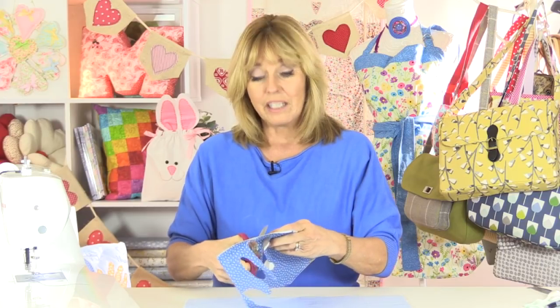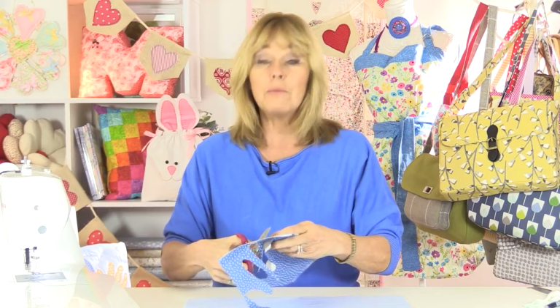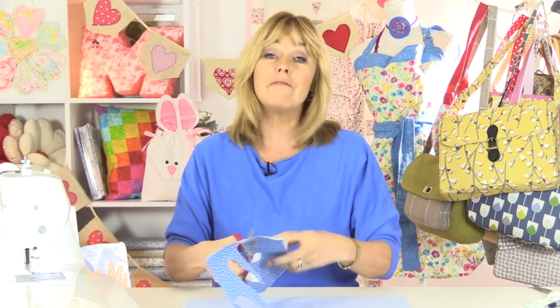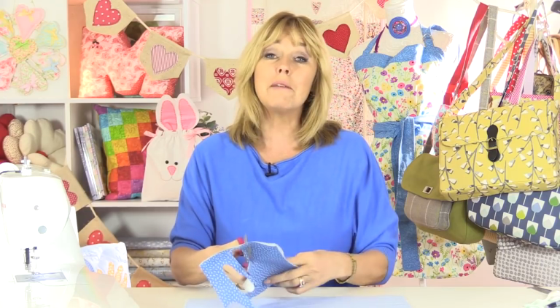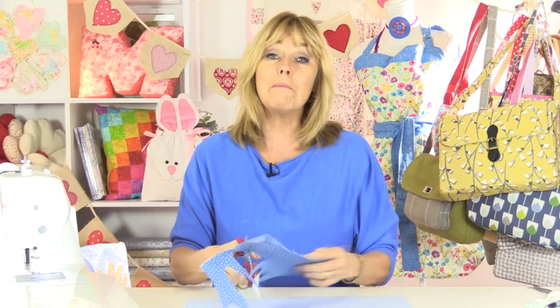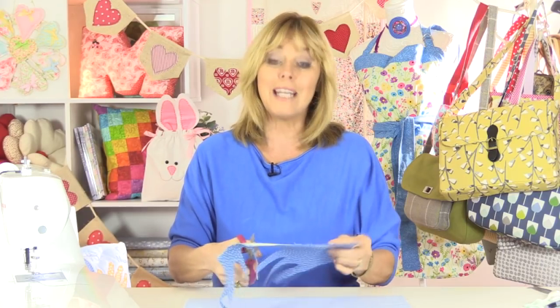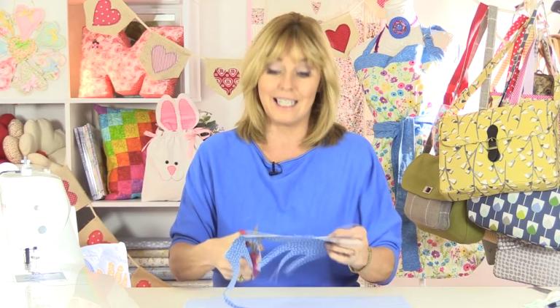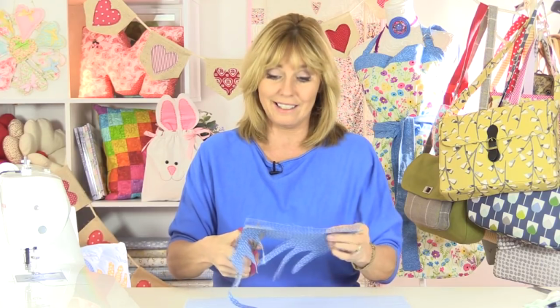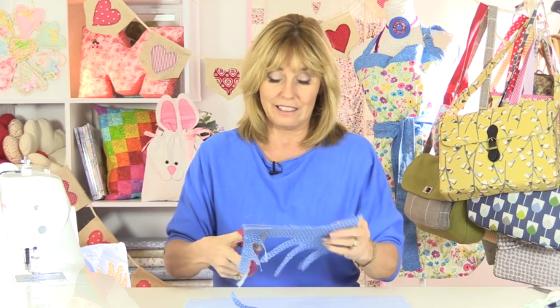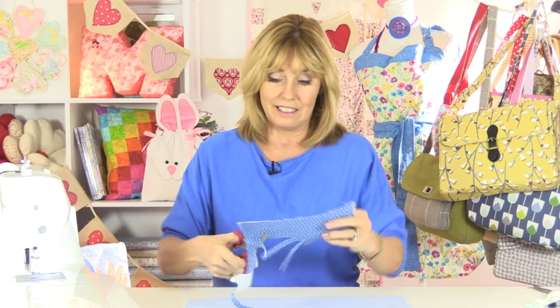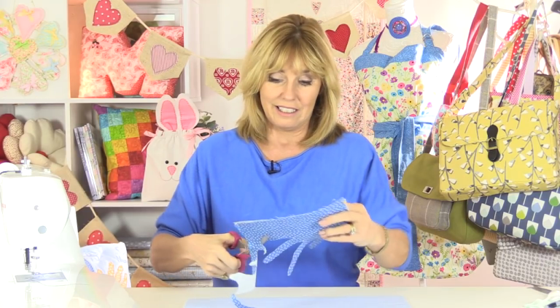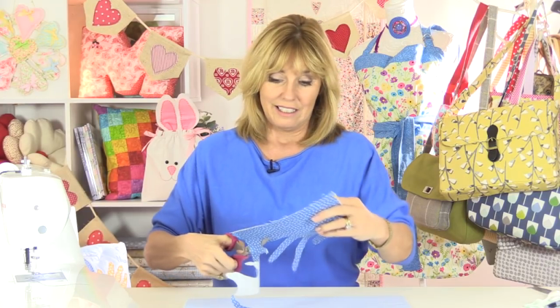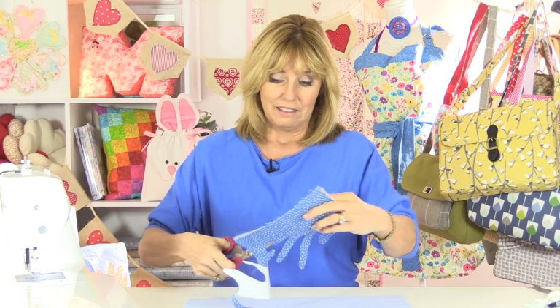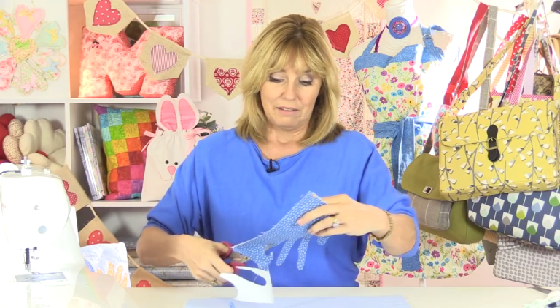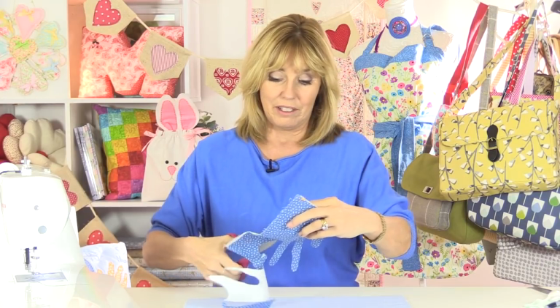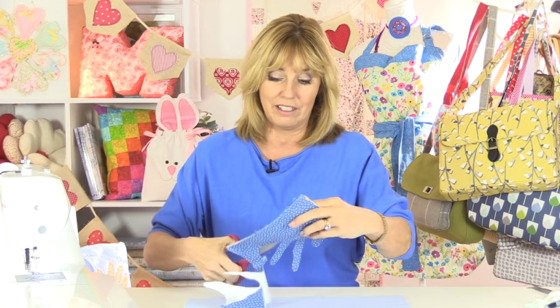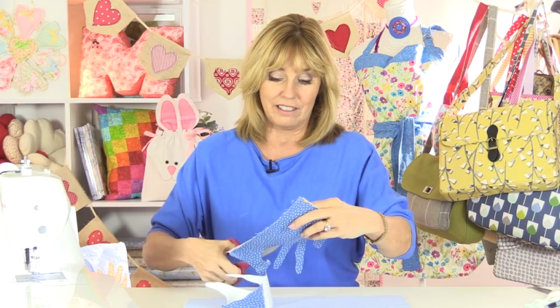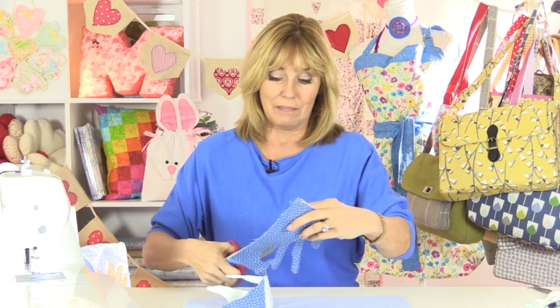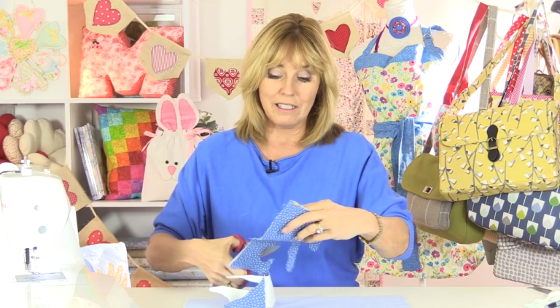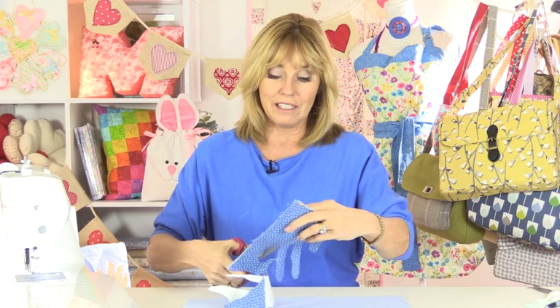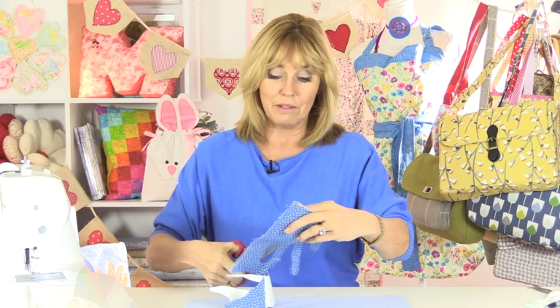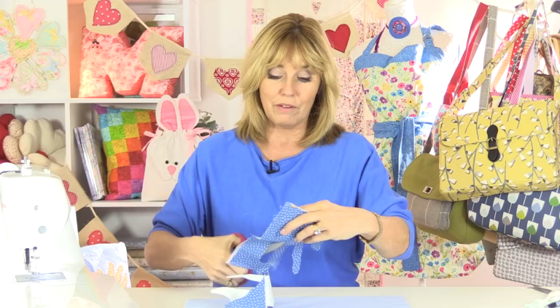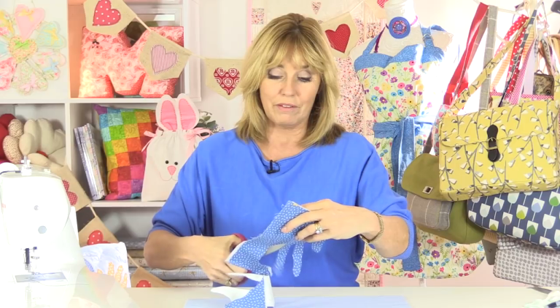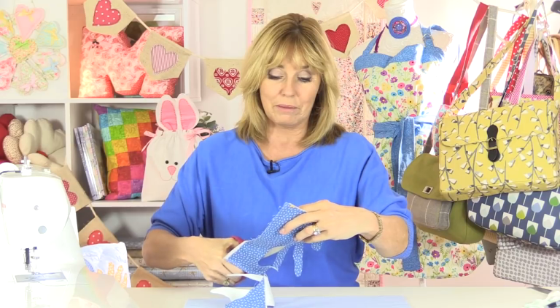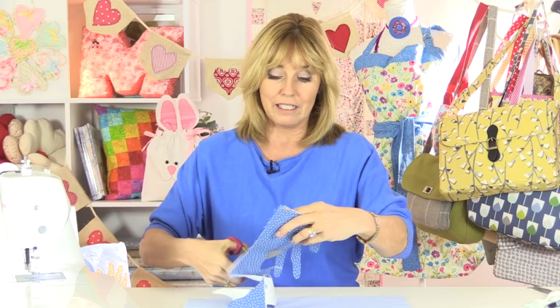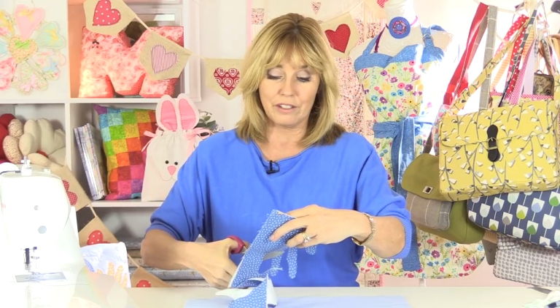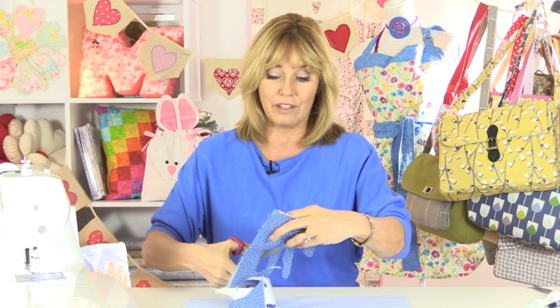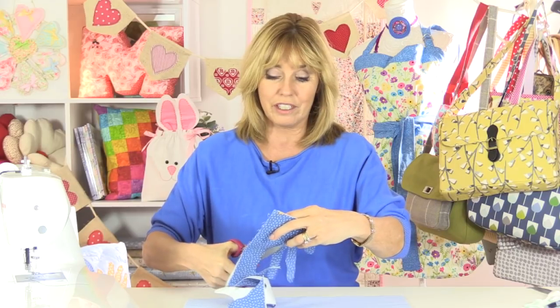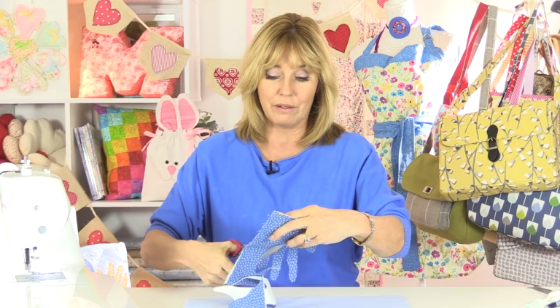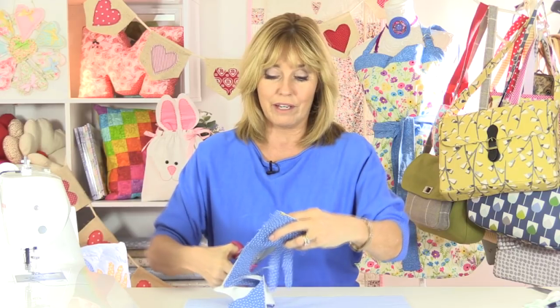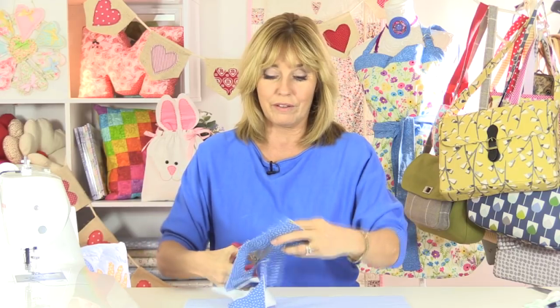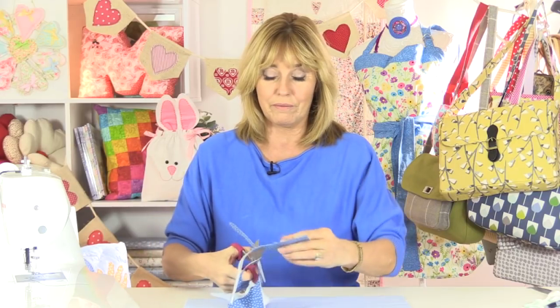If a frayed edge is a look you like, use something like 505 spray to hold the pieces in place. I wouldn't recommend pinning because the pins are going to move all over the place as you're trying to sew around them.